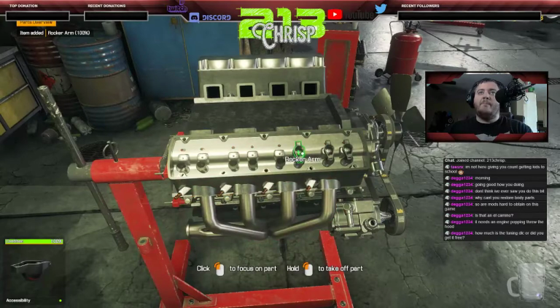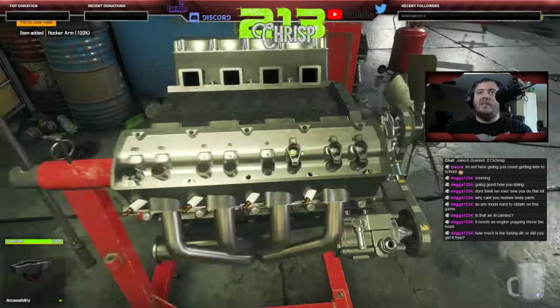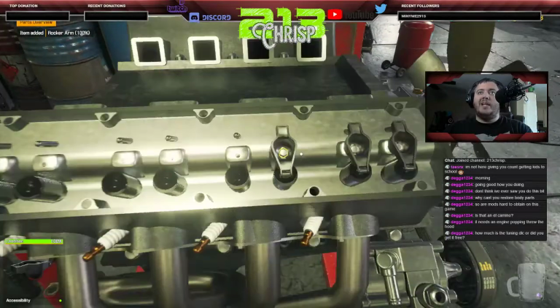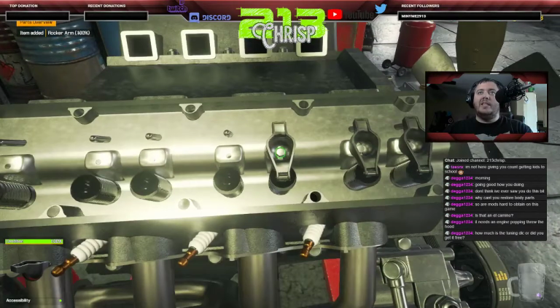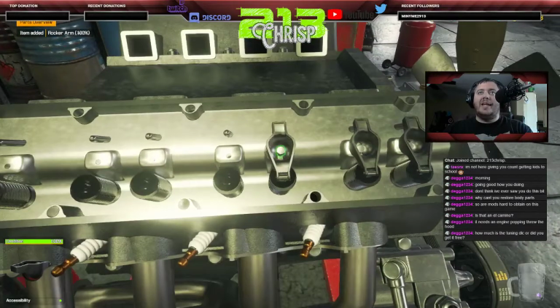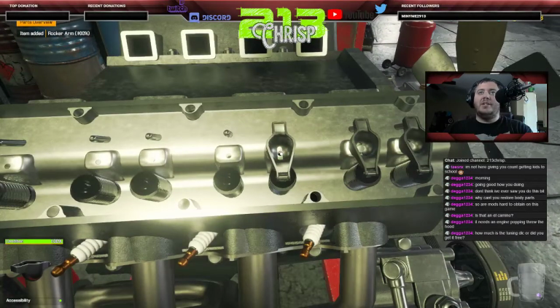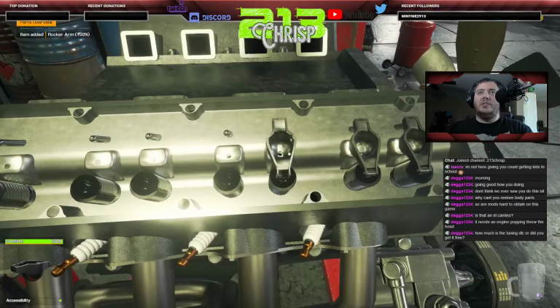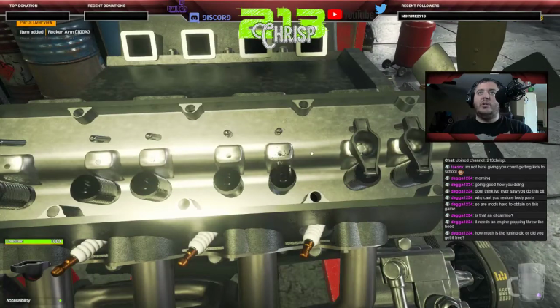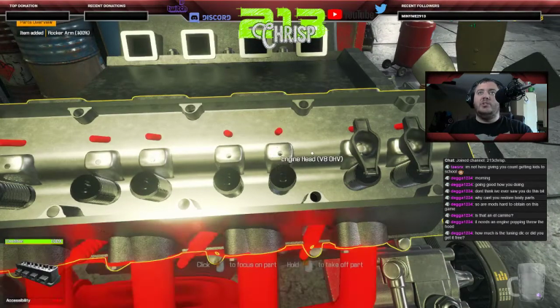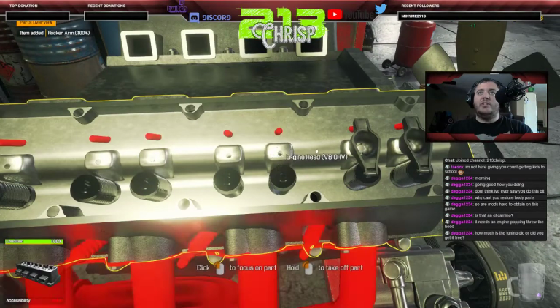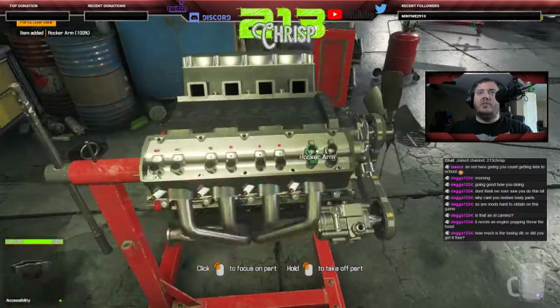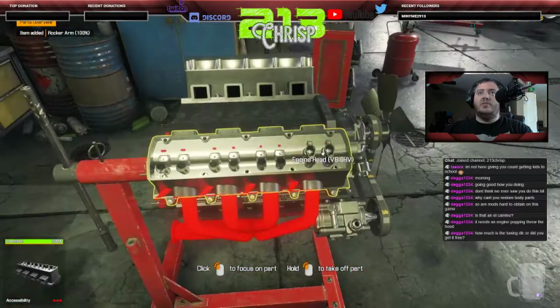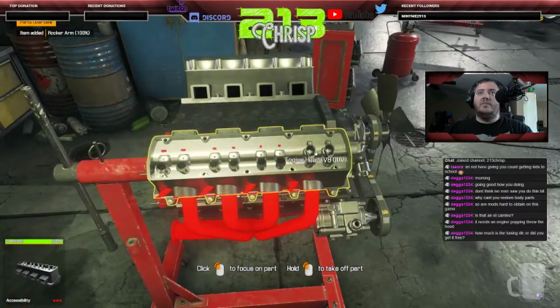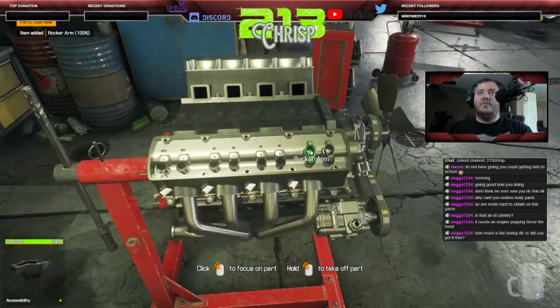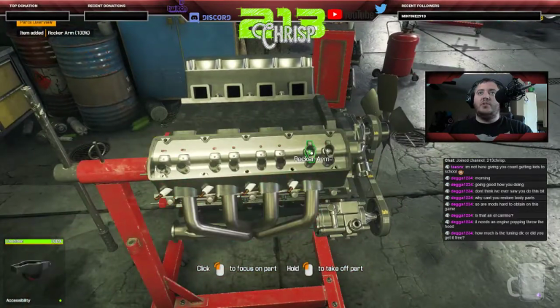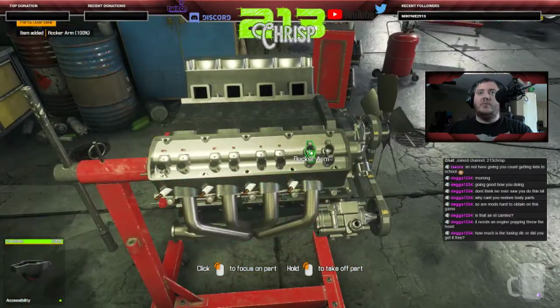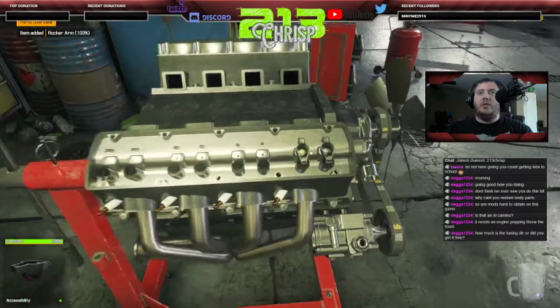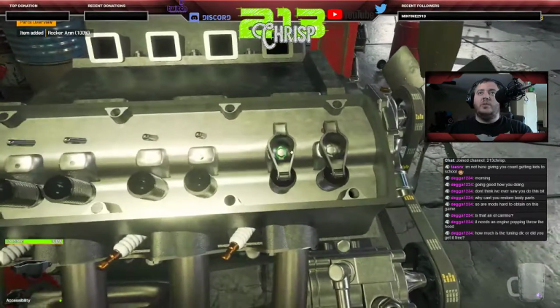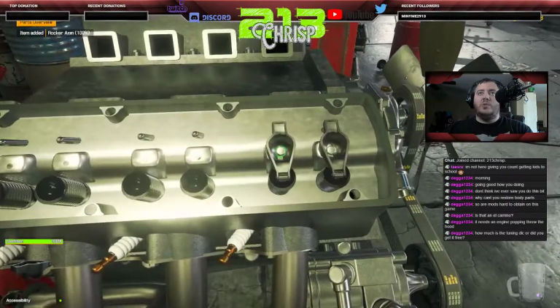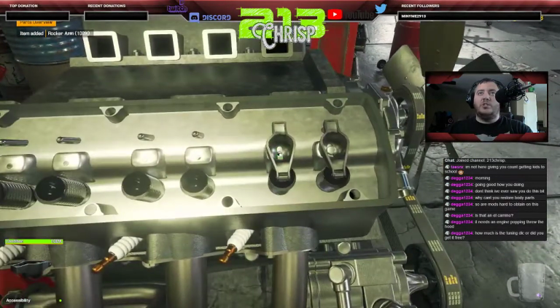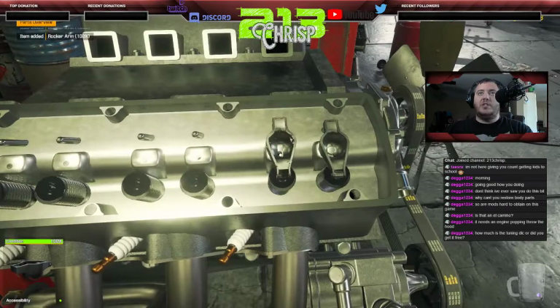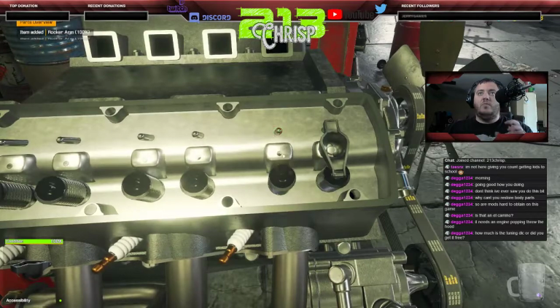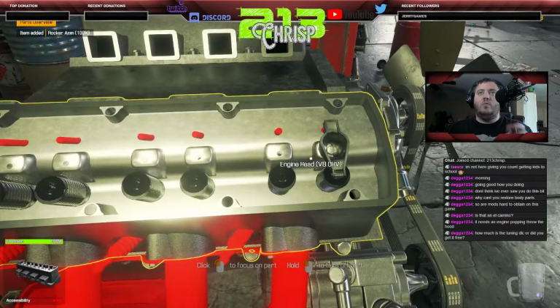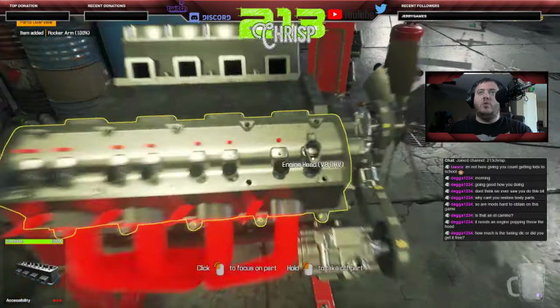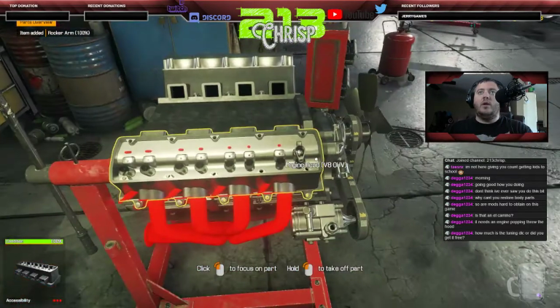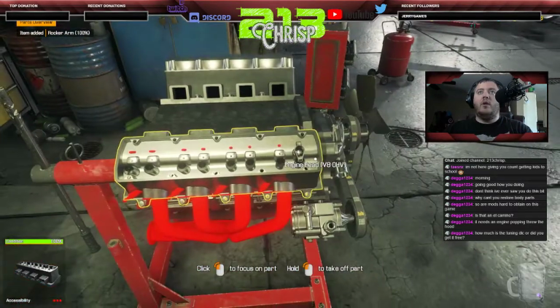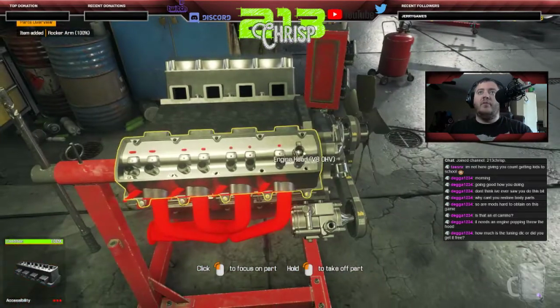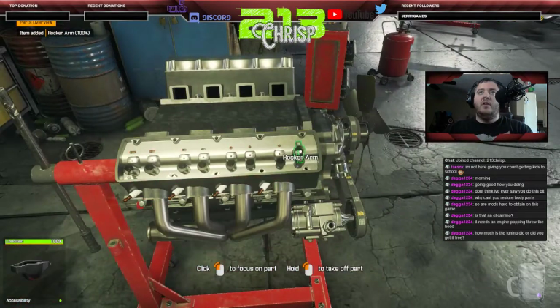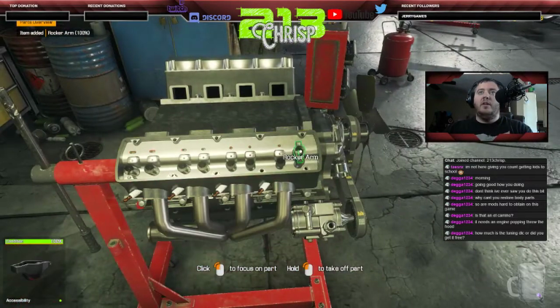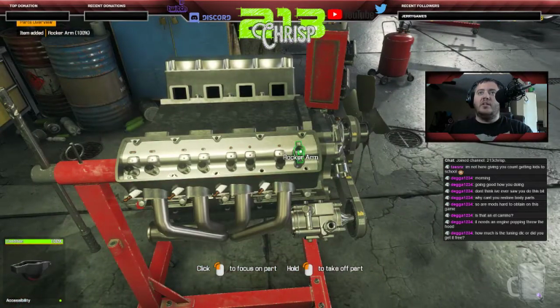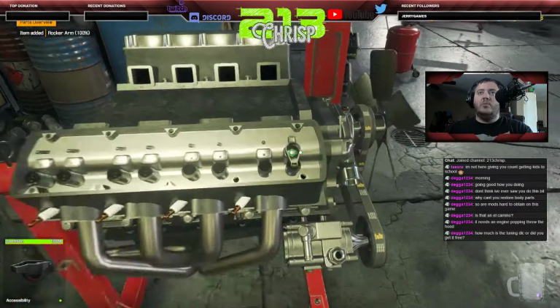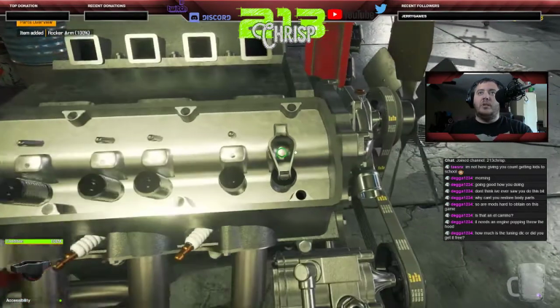There's quite a bit to these older engines that we have to take apart — that's kind of the downside of these older engine styles versus modern ones where you can just remove one rail with a single click.